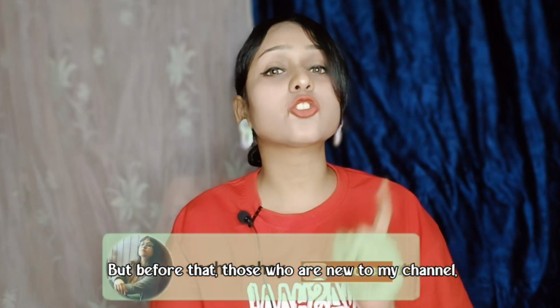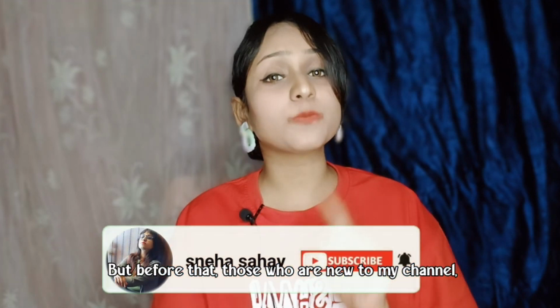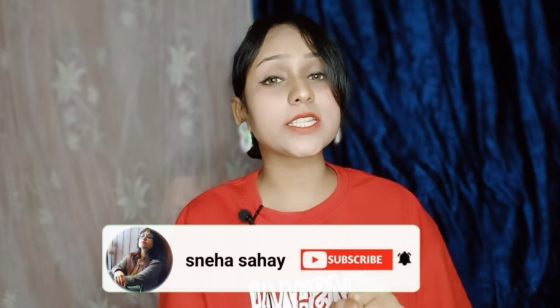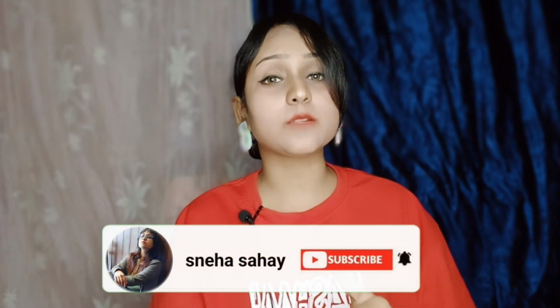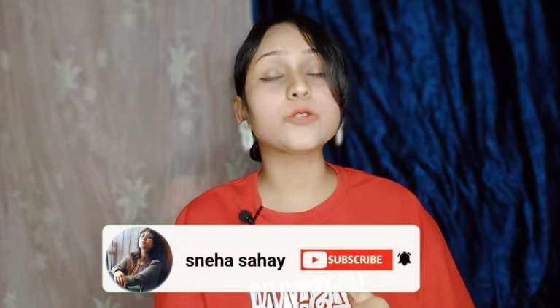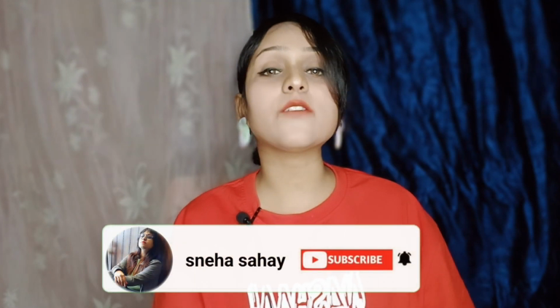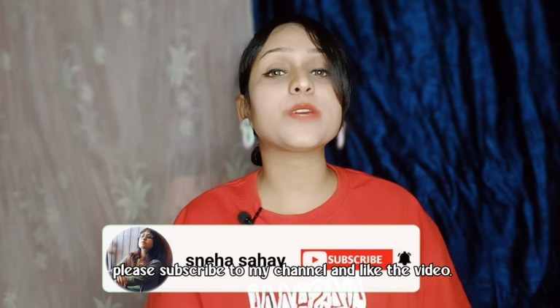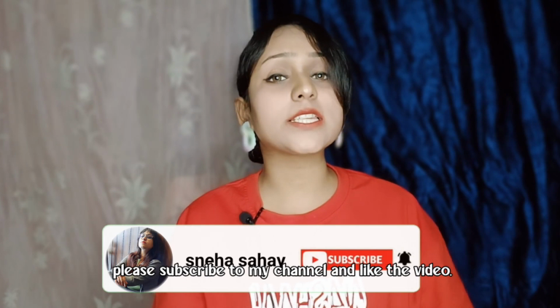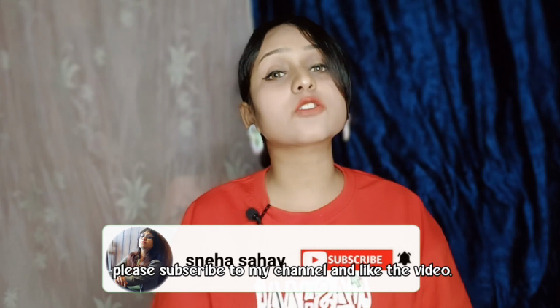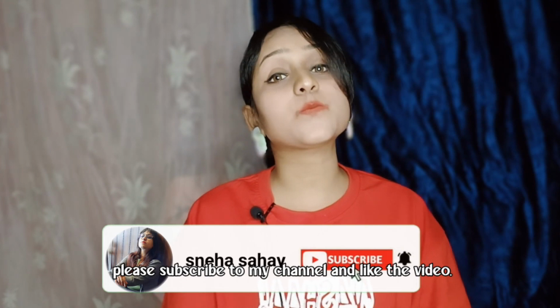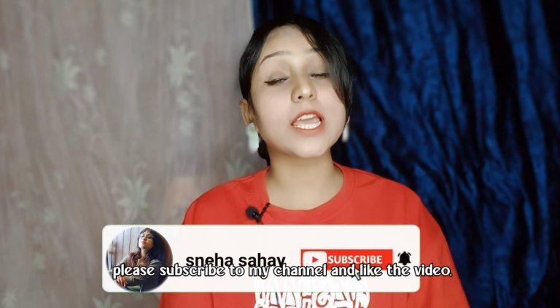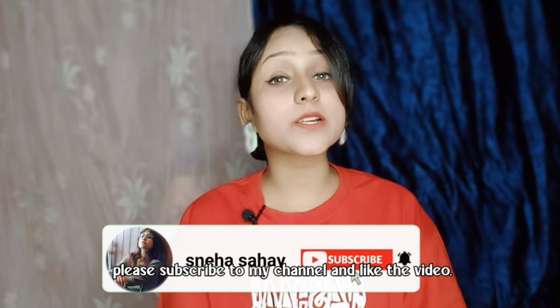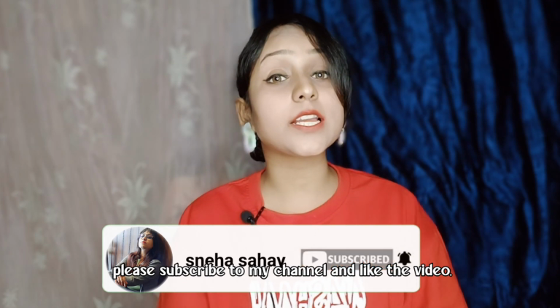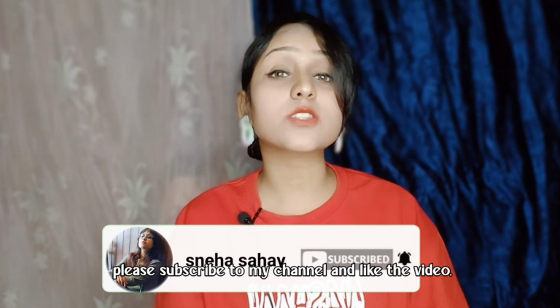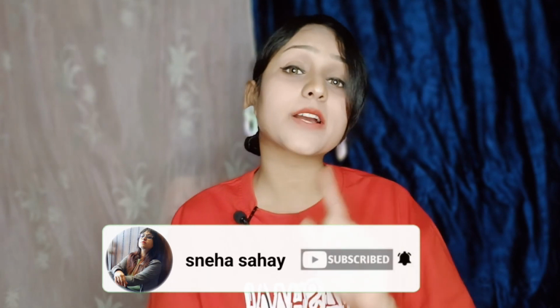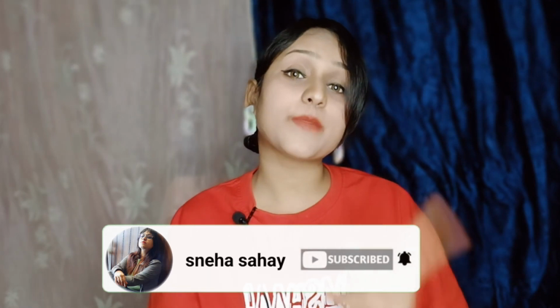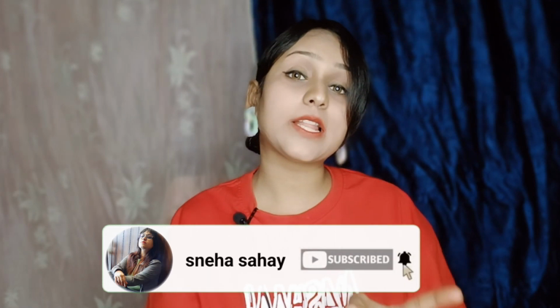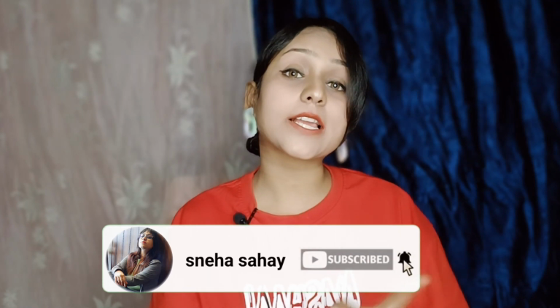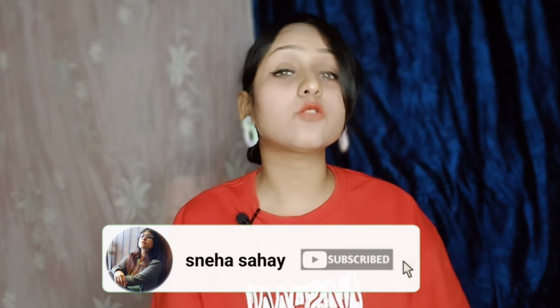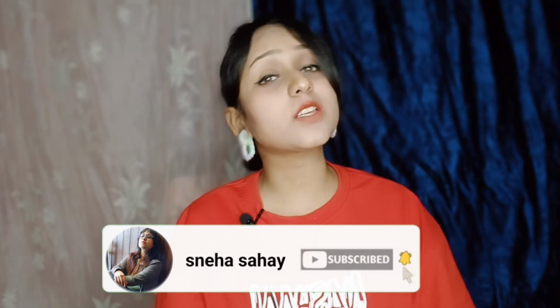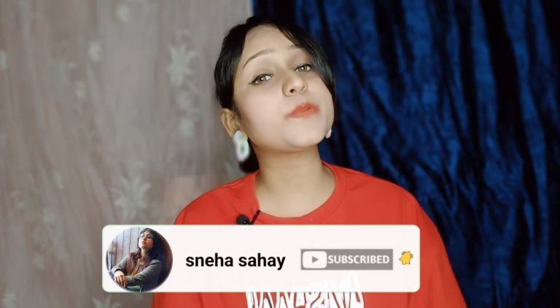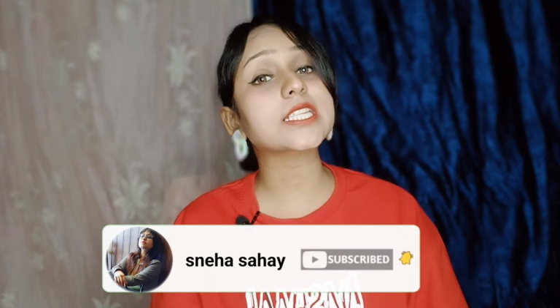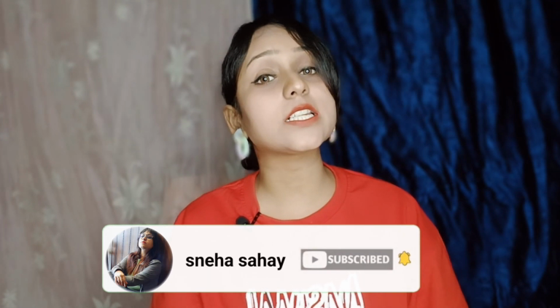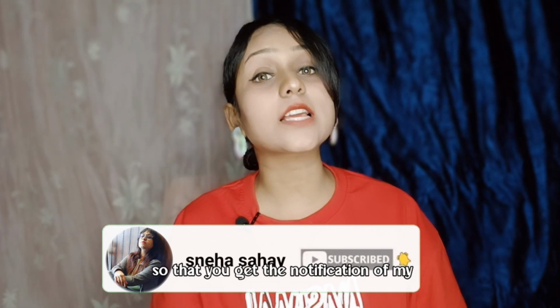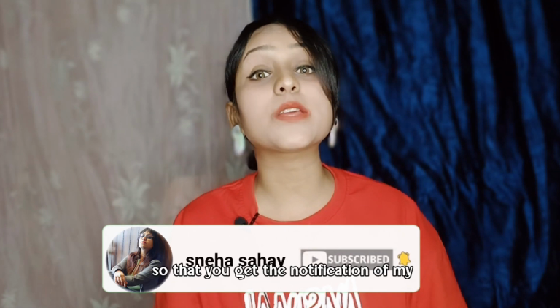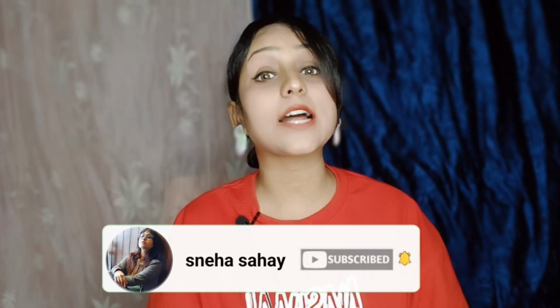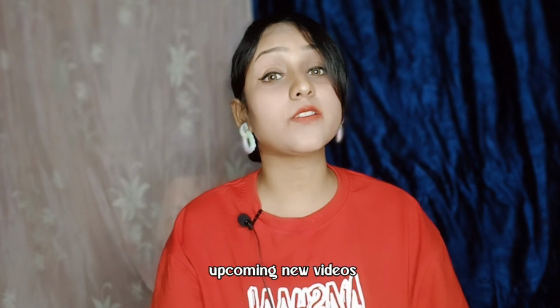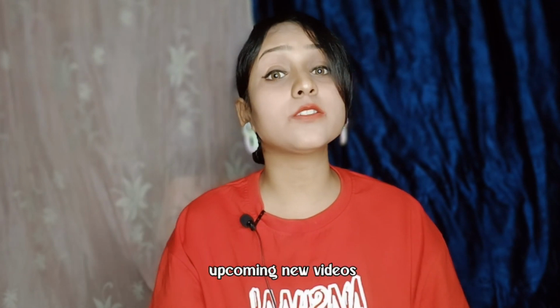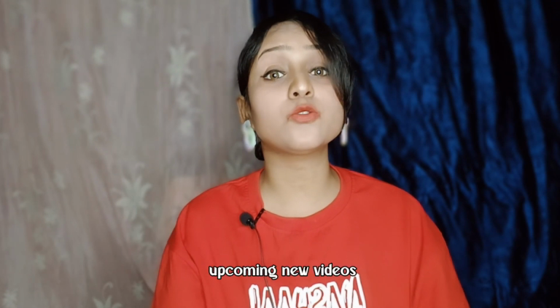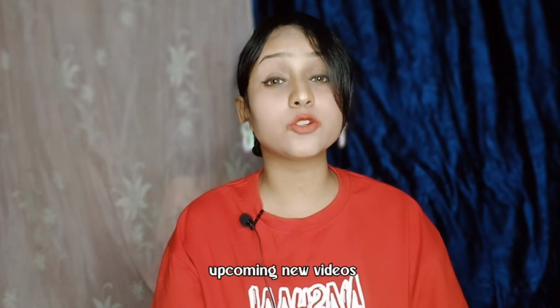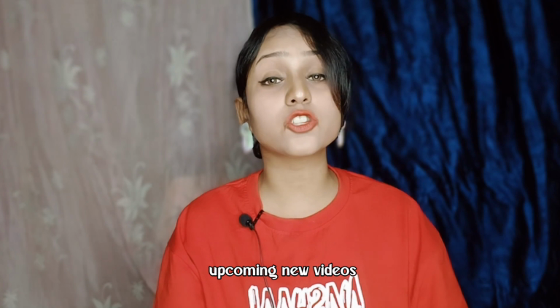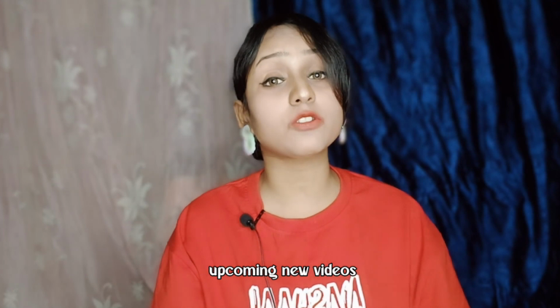If you are new to my channel, please subscribe and press the bell icon so that you will receive notifications.